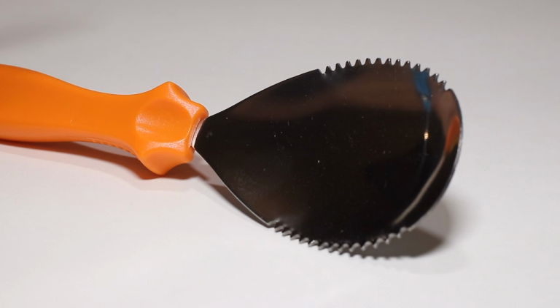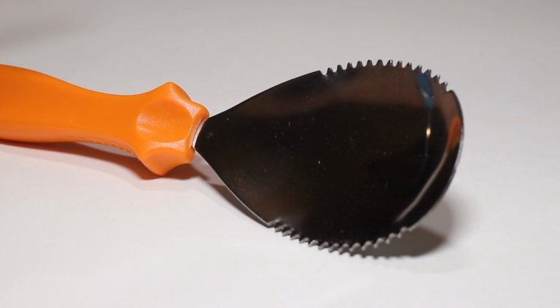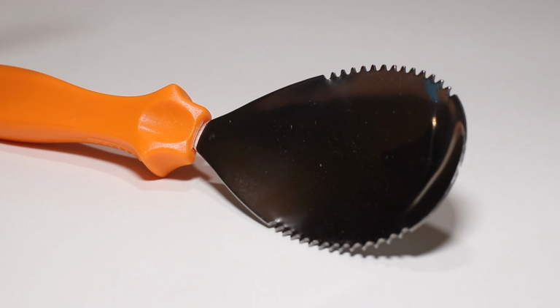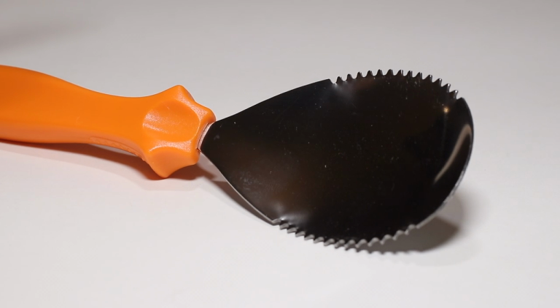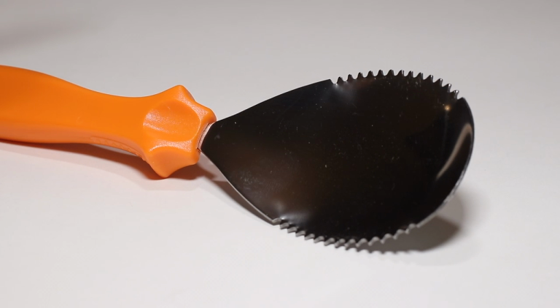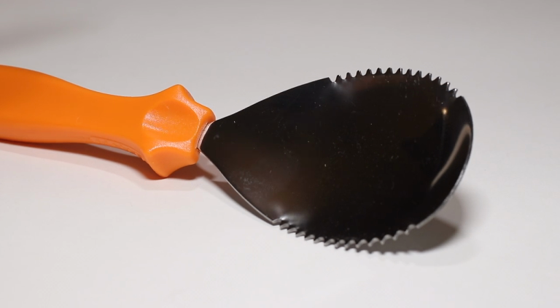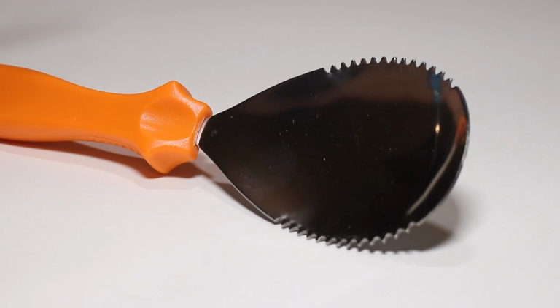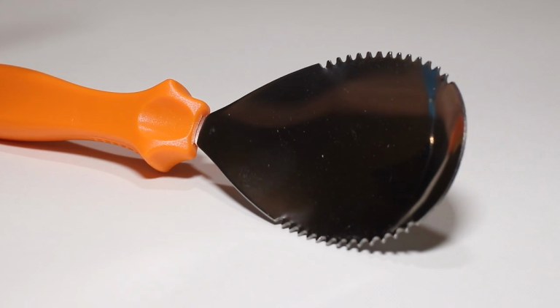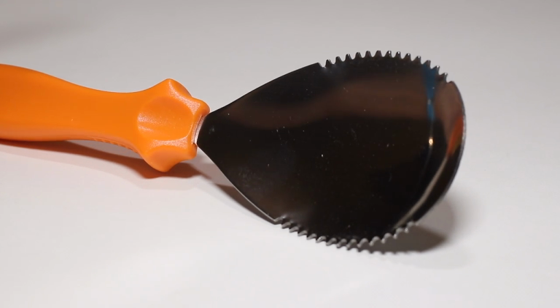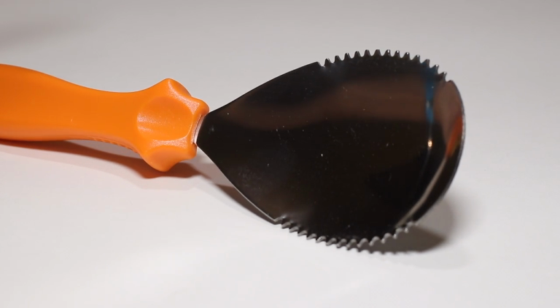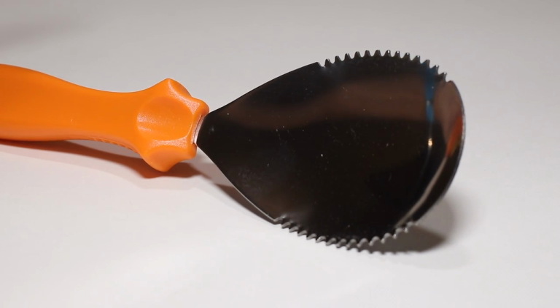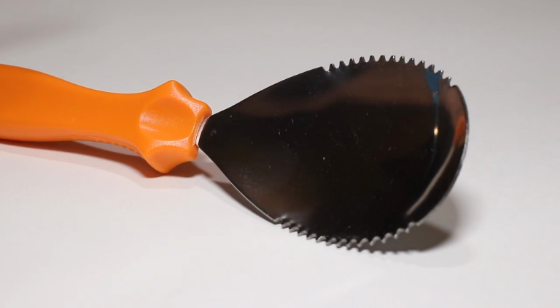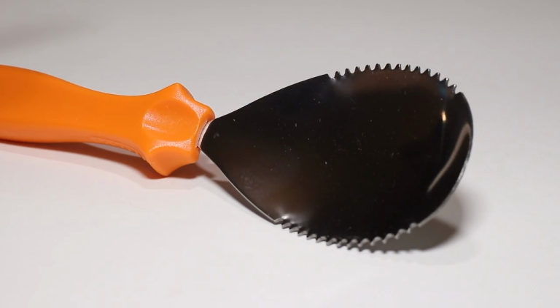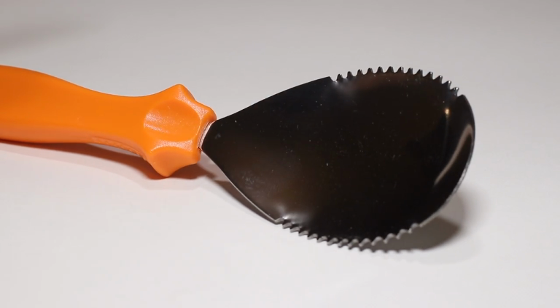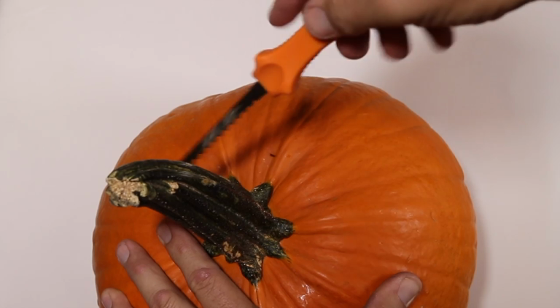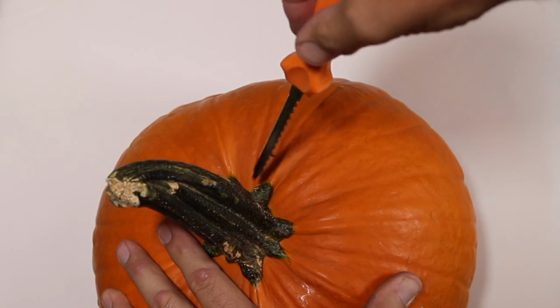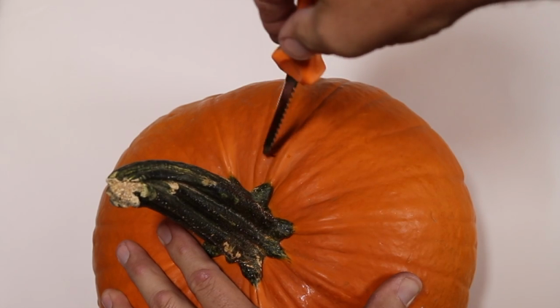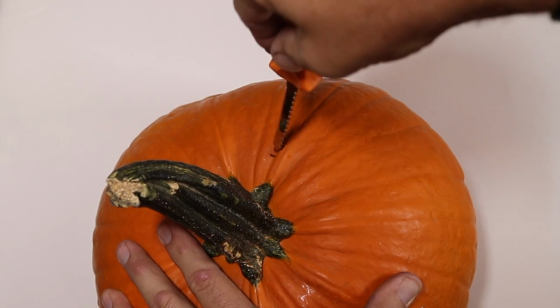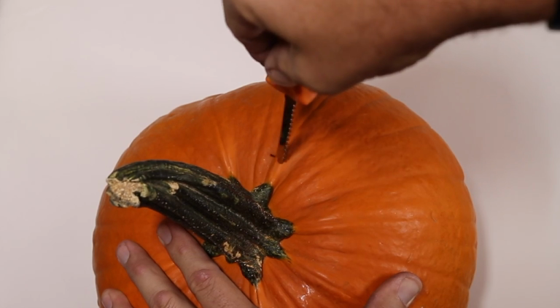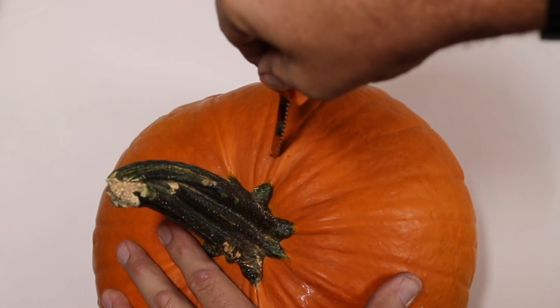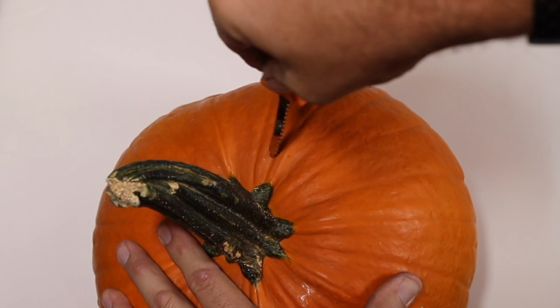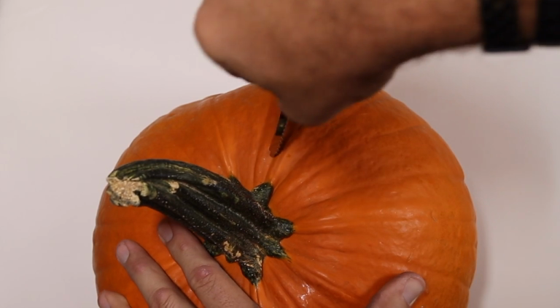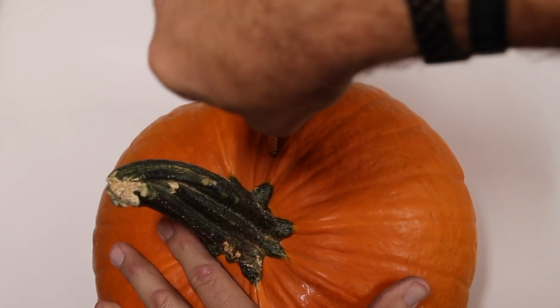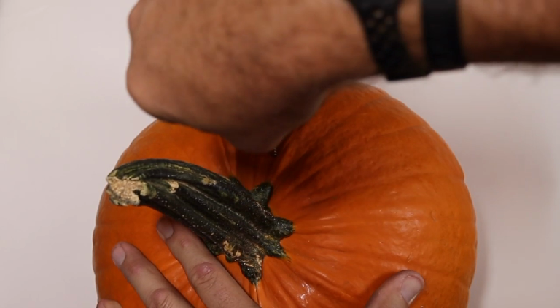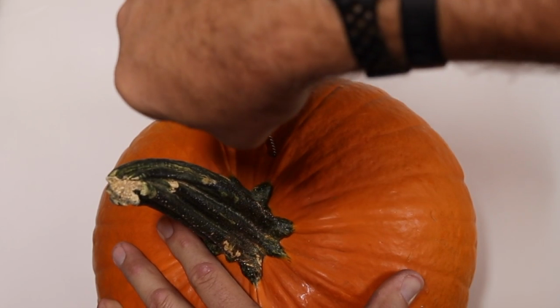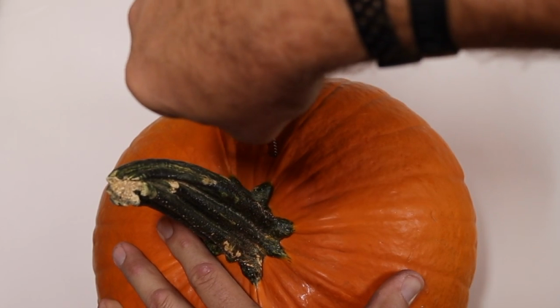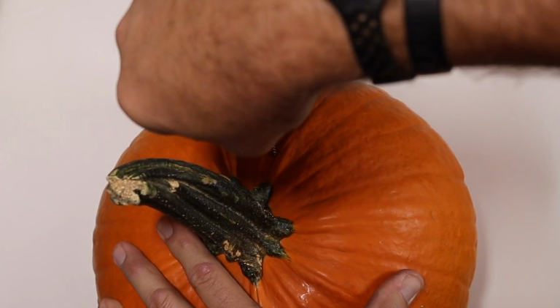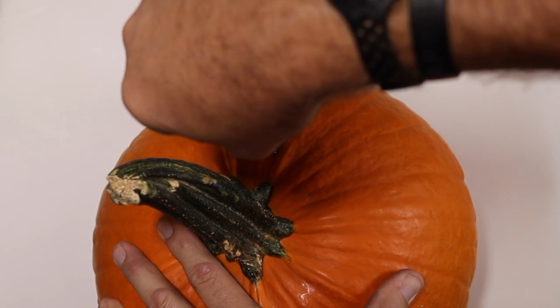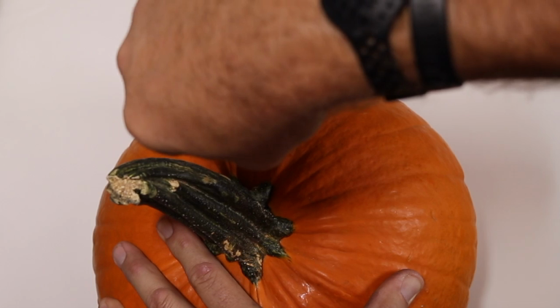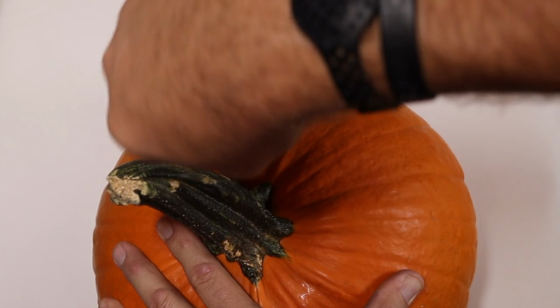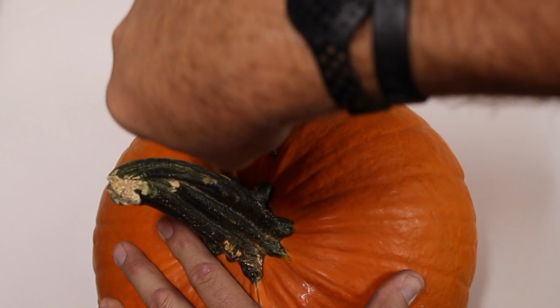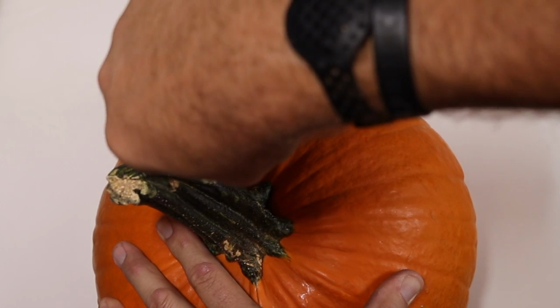Create the perfect jack-o-lantern with these tools. Decorating is easy.